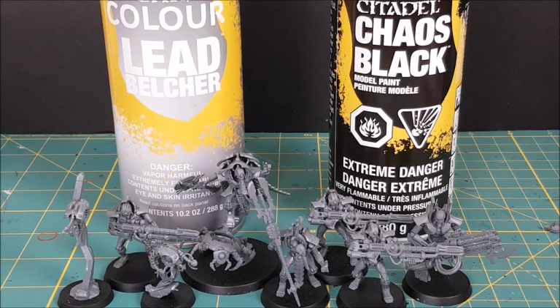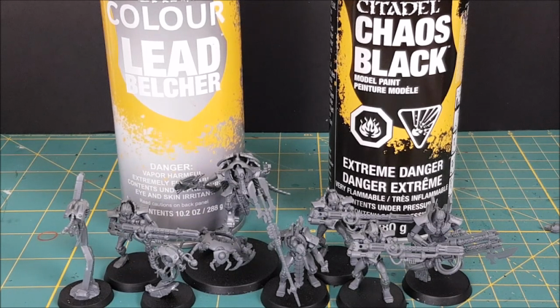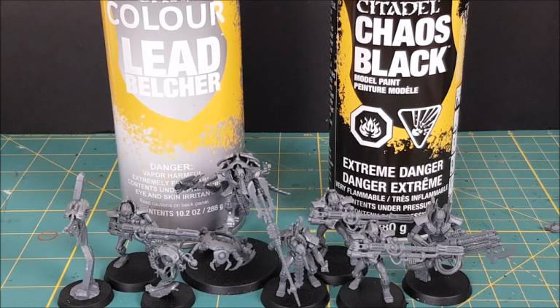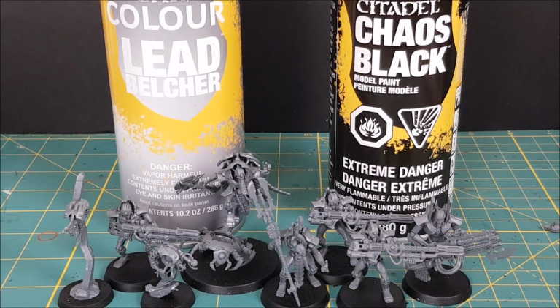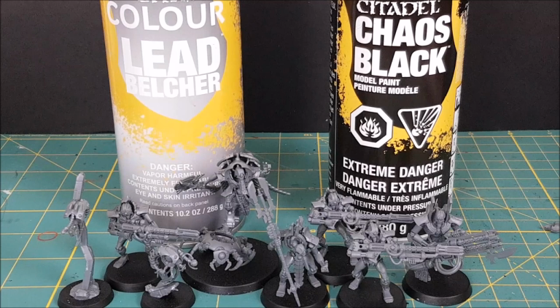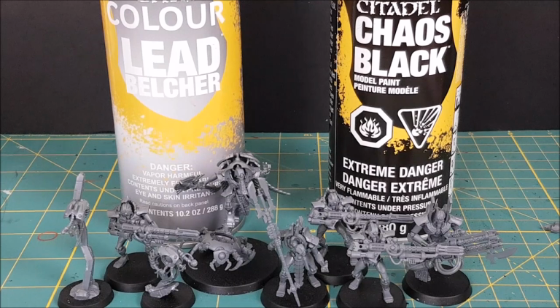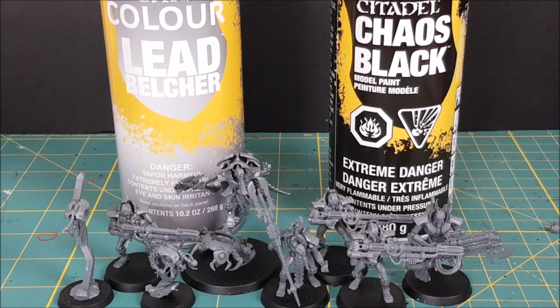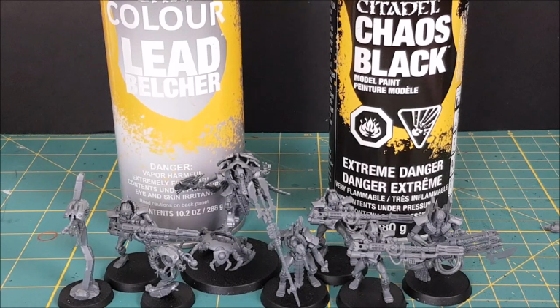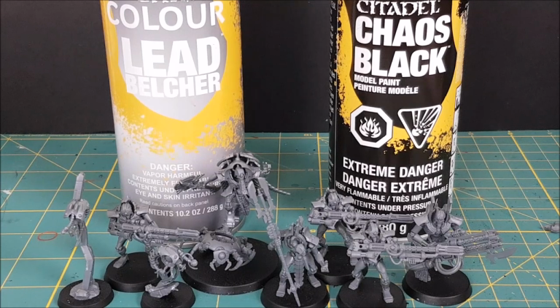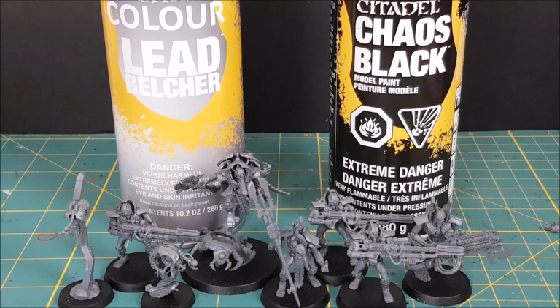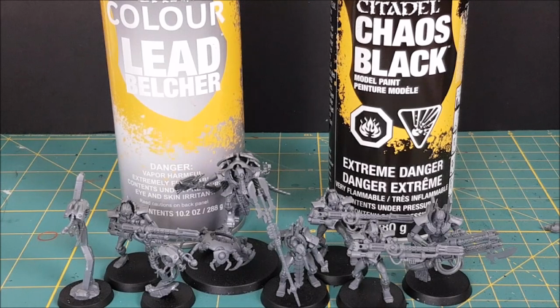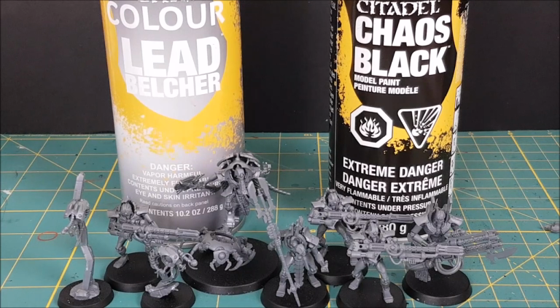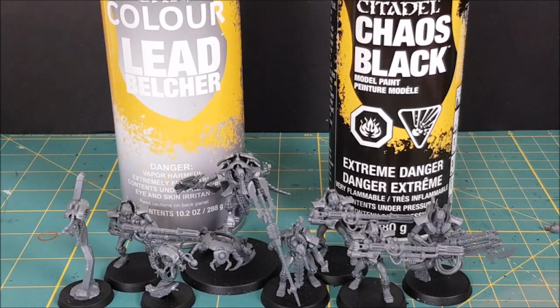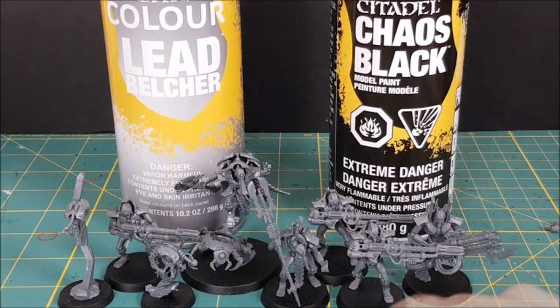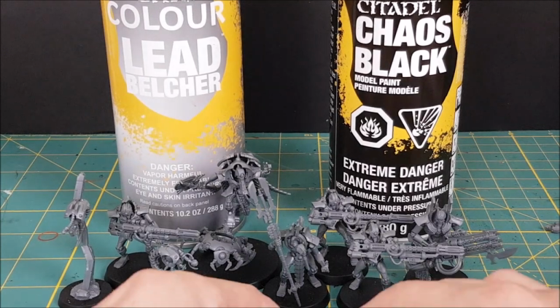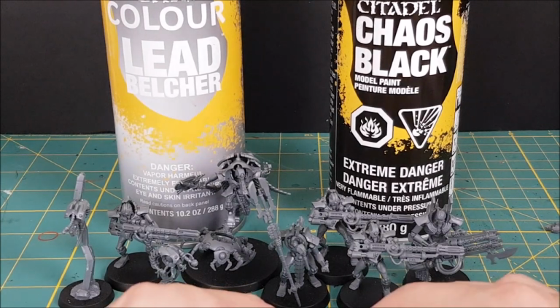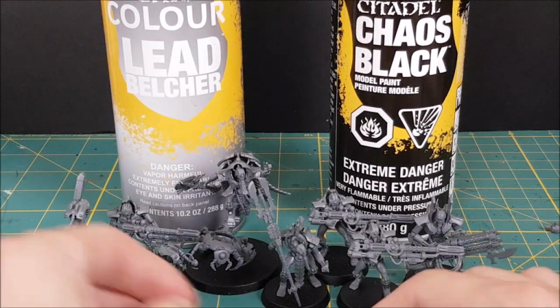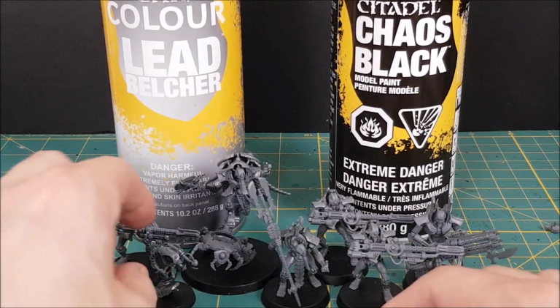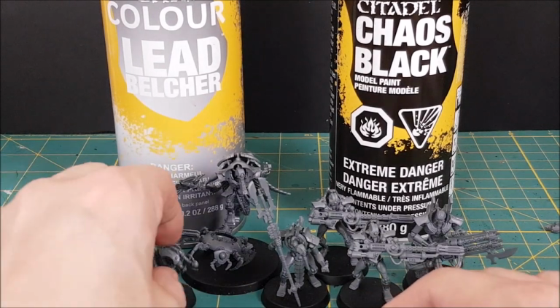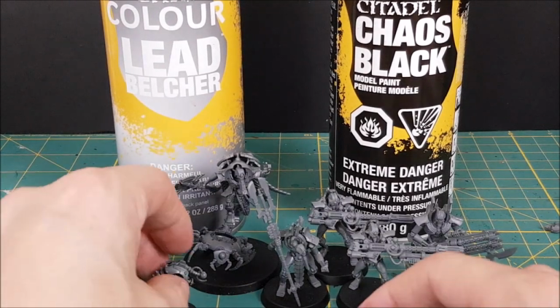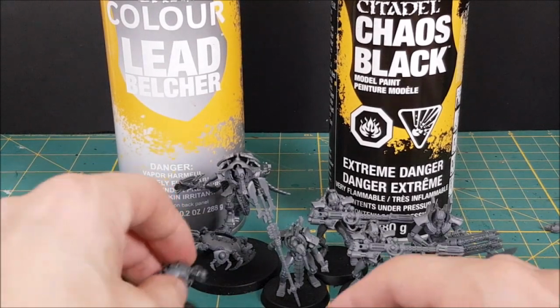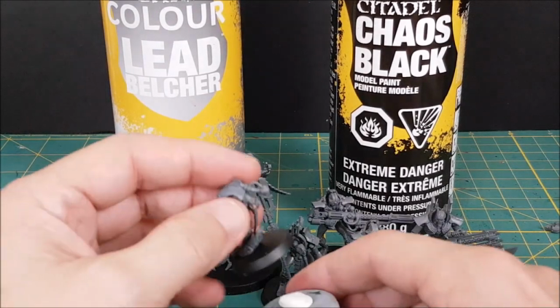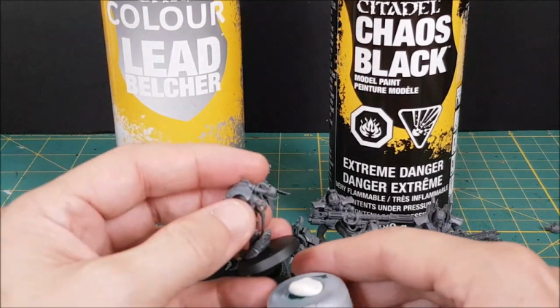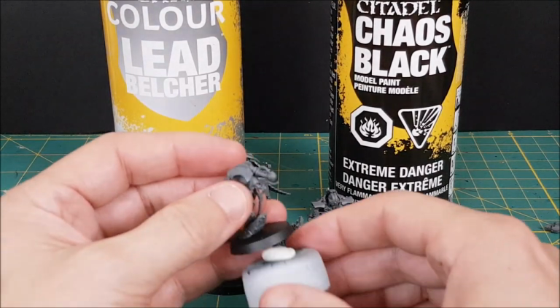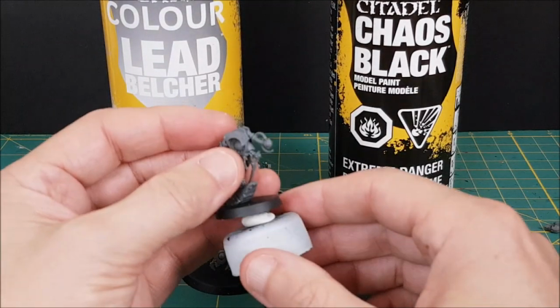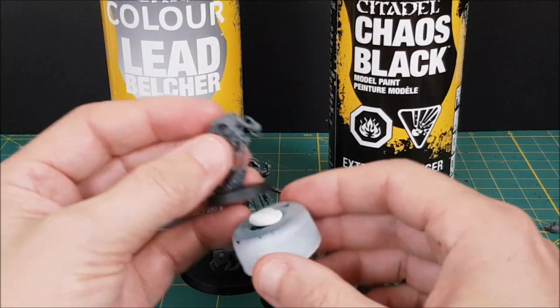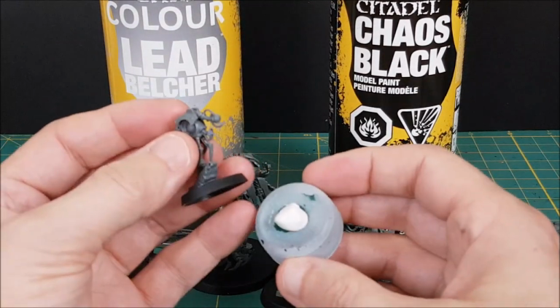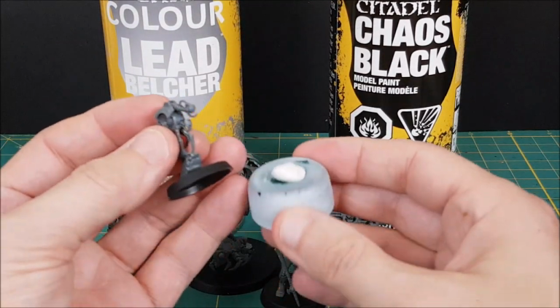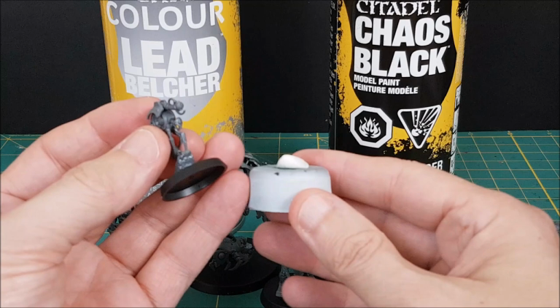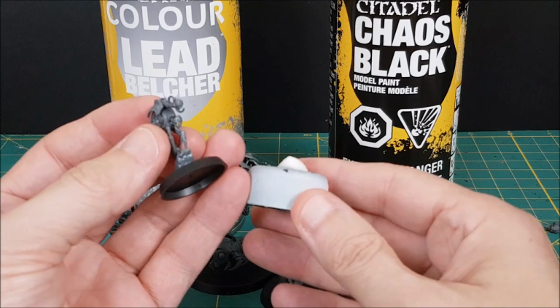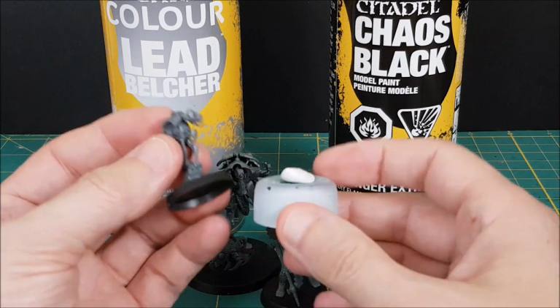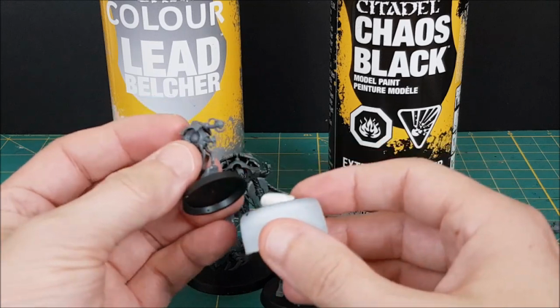The paint job we'll be showing starts with a black primer, which you can do with a rattle can primer or with your airbrush primer.